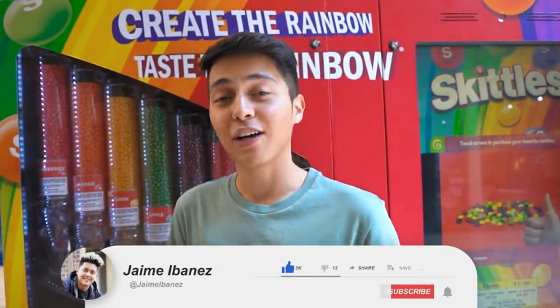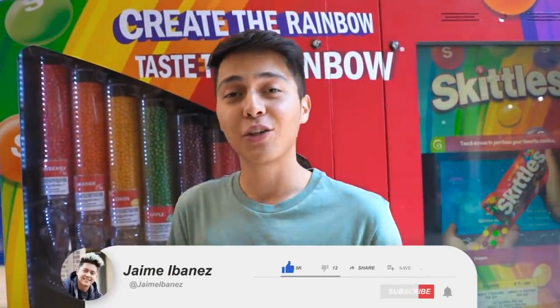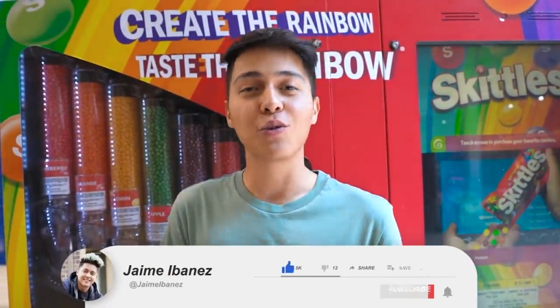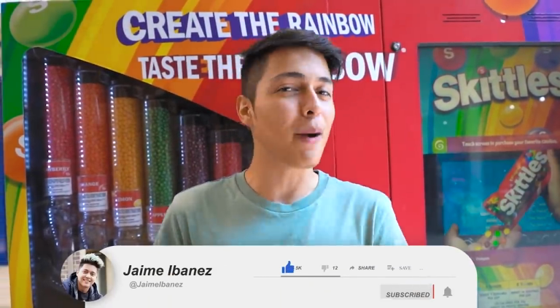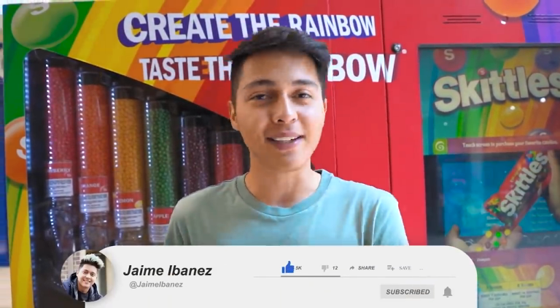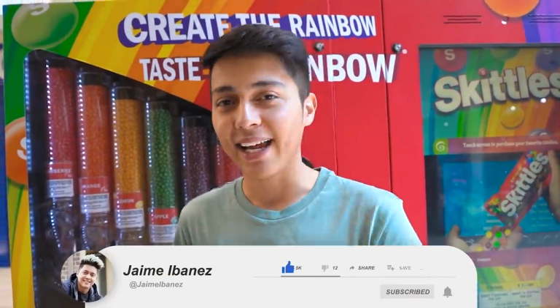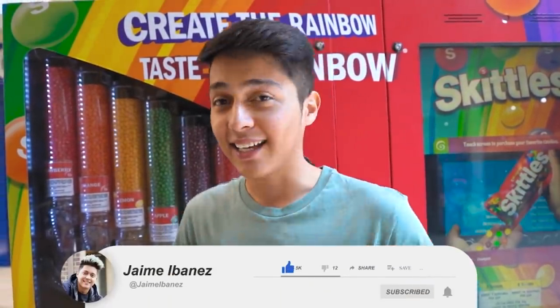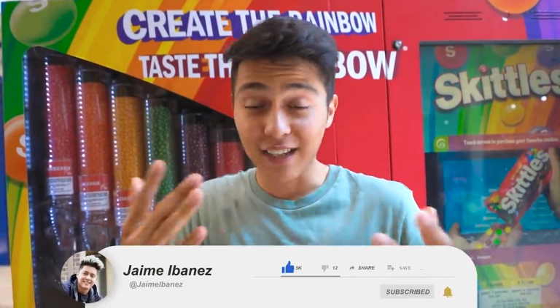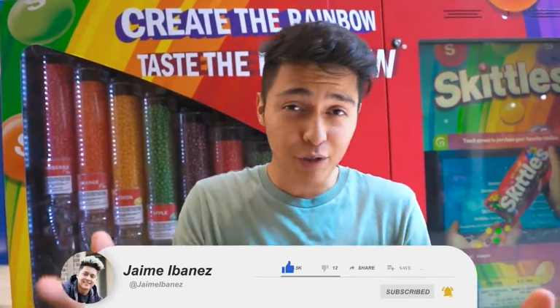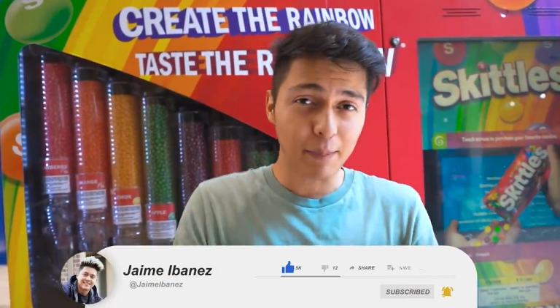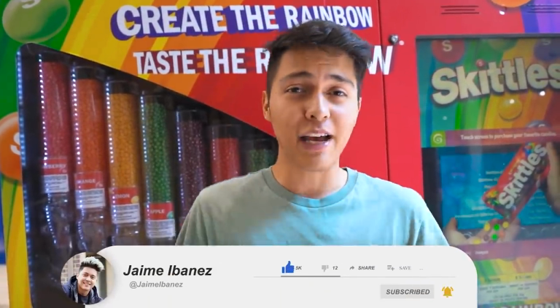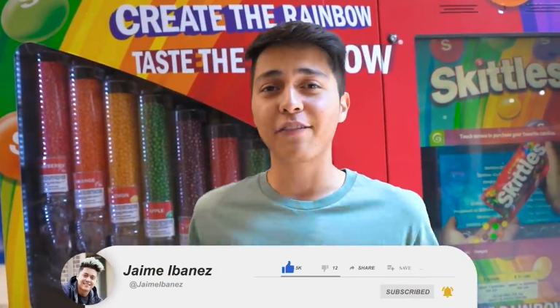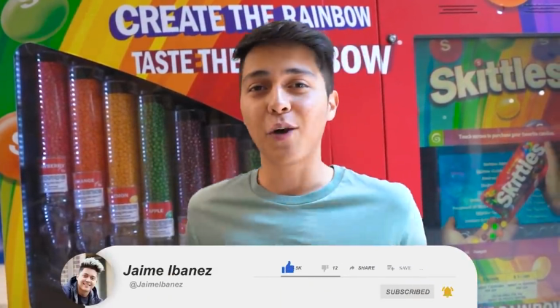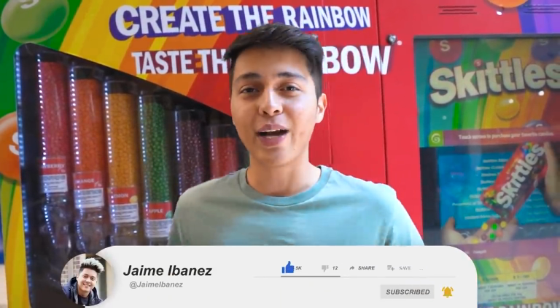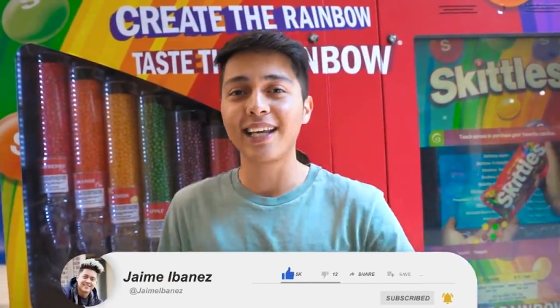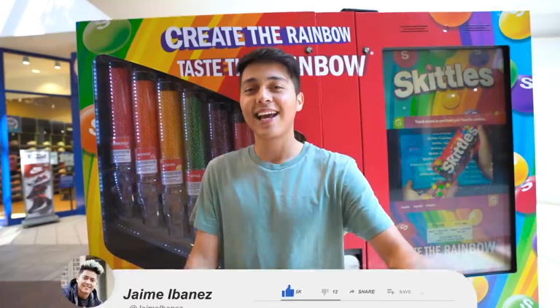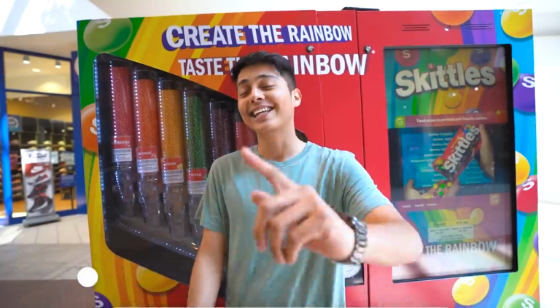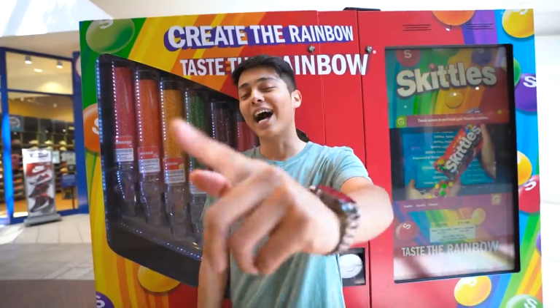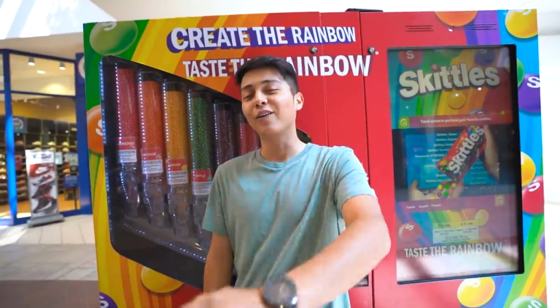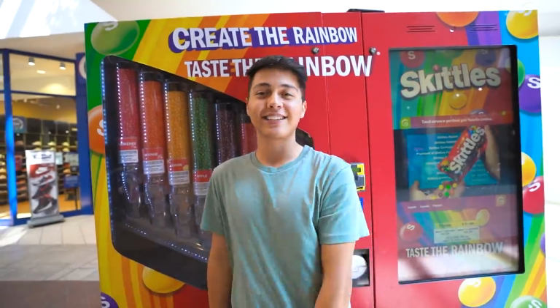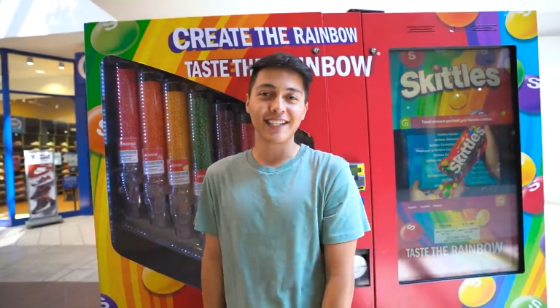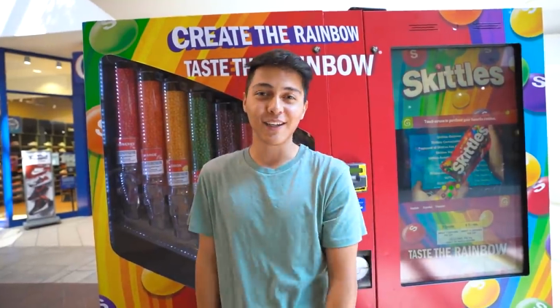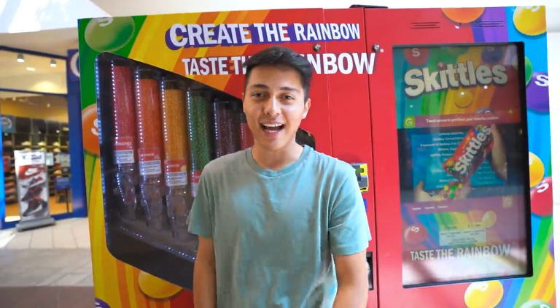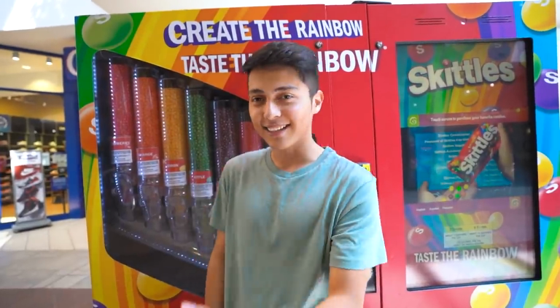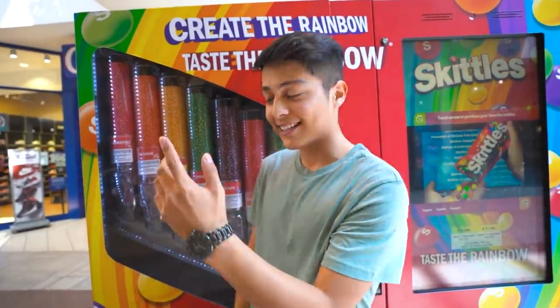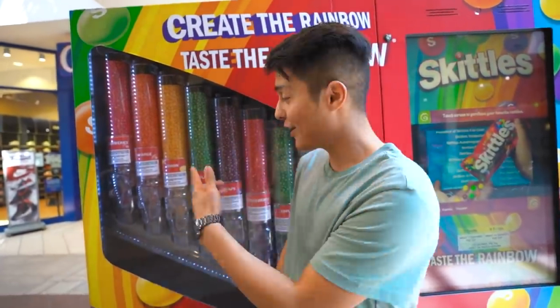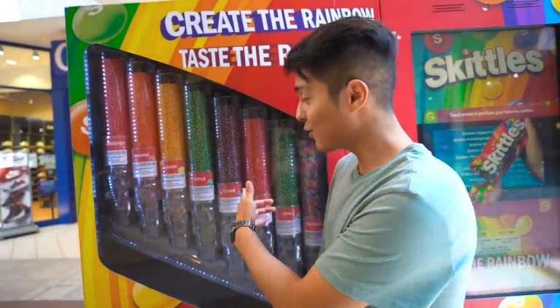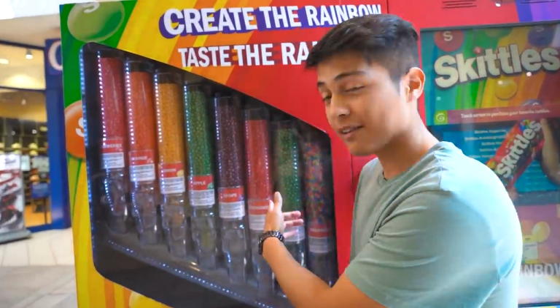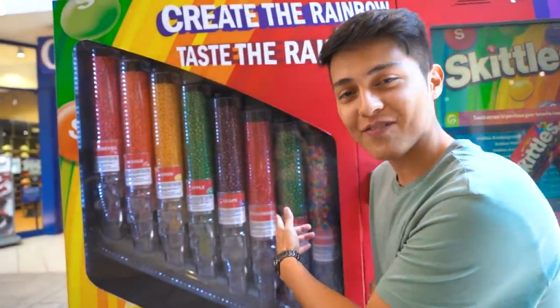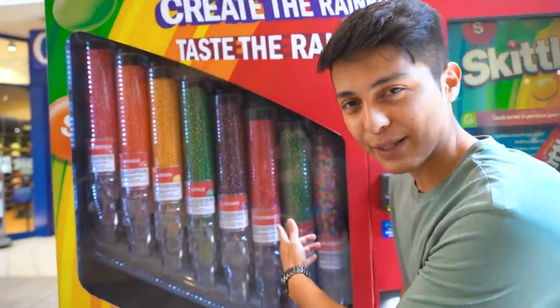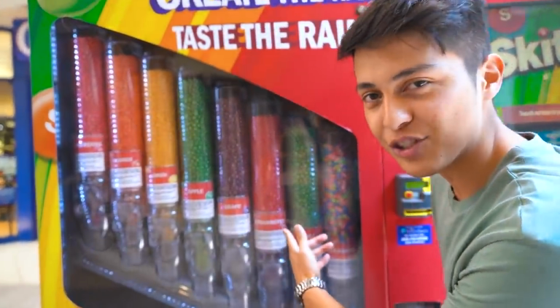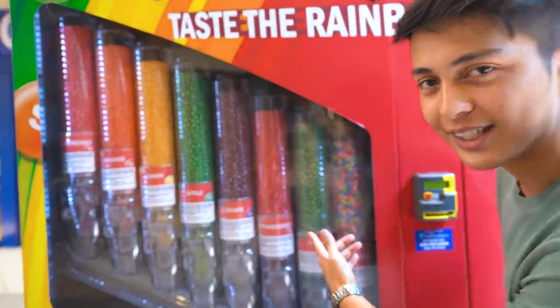If y'all enjoy, drop a like and subscribe if you haven't already. Now let's take a look at the Skittles vending machine.